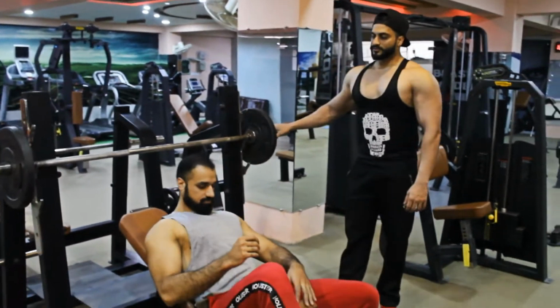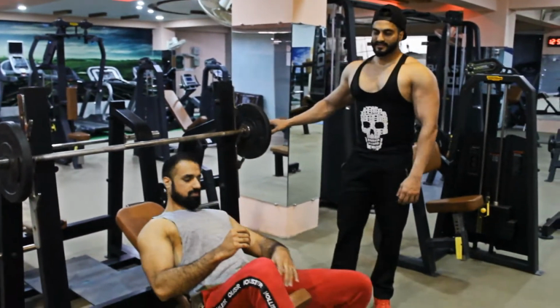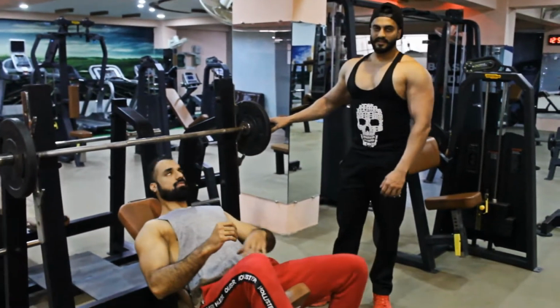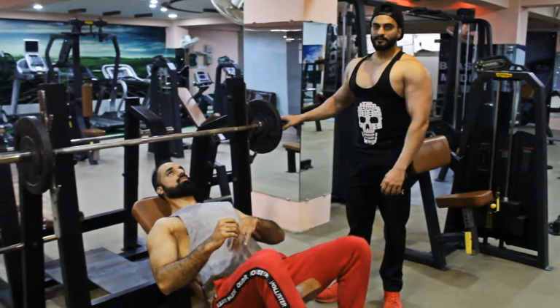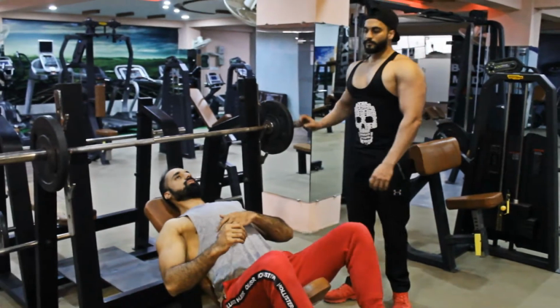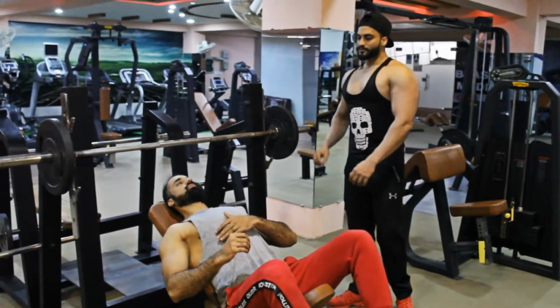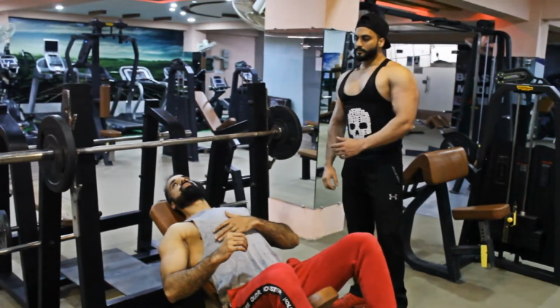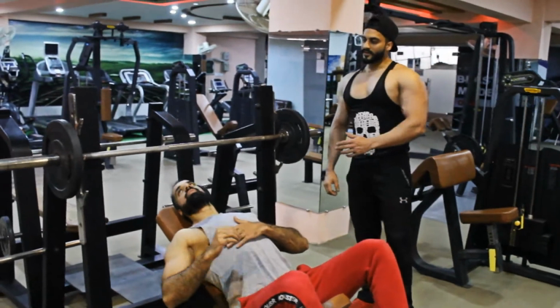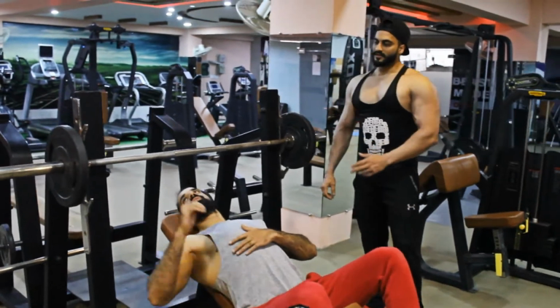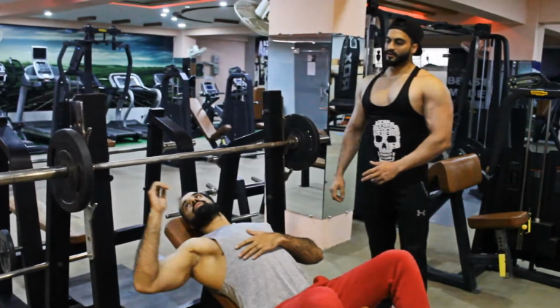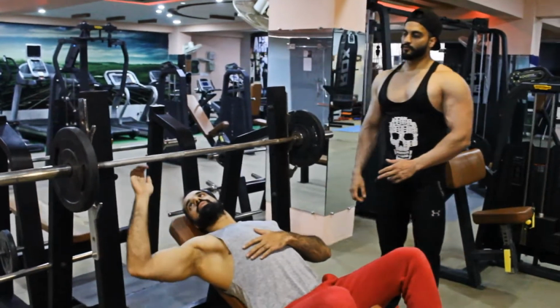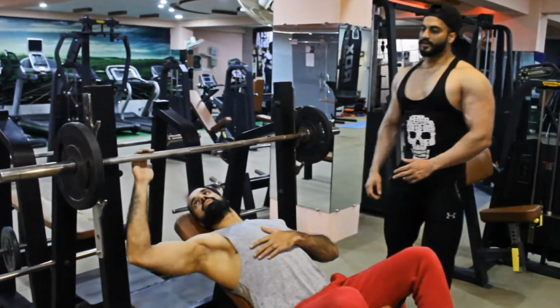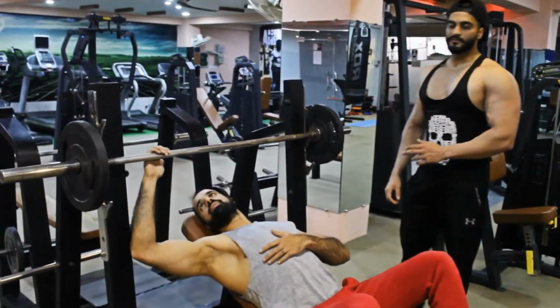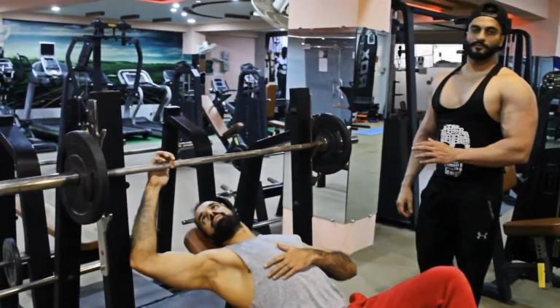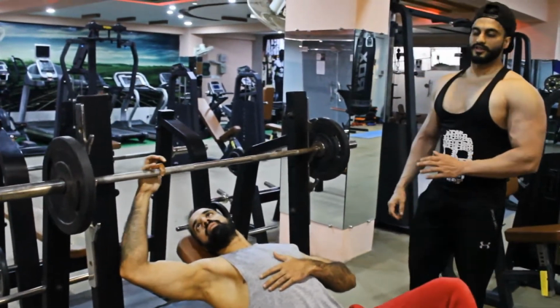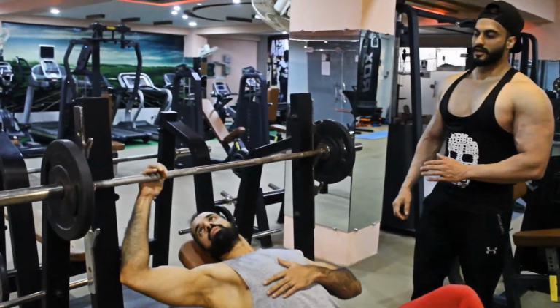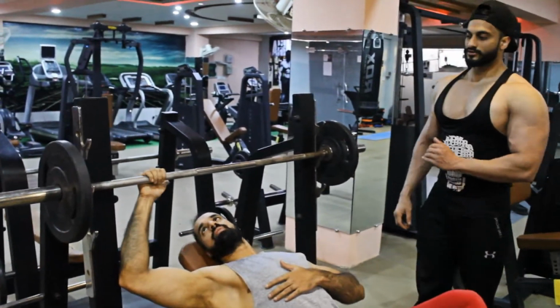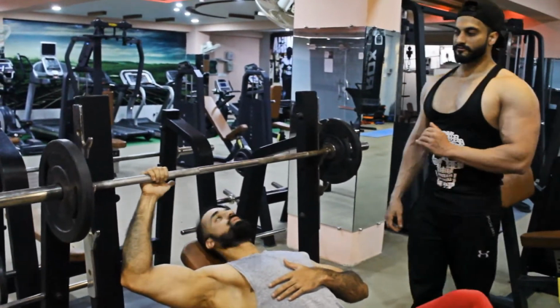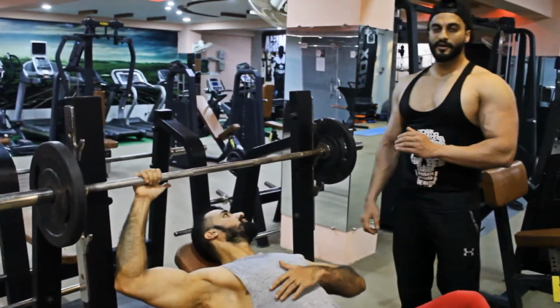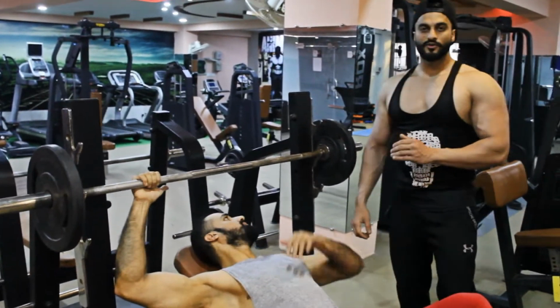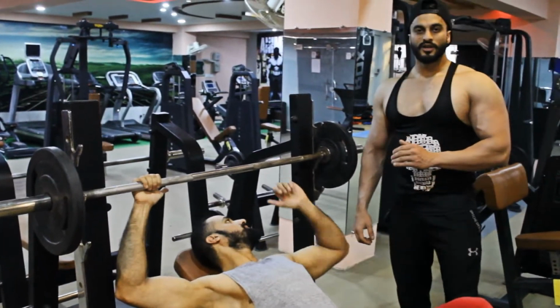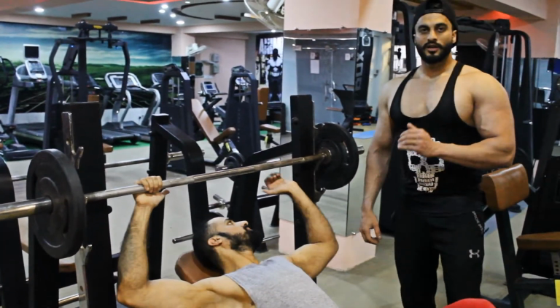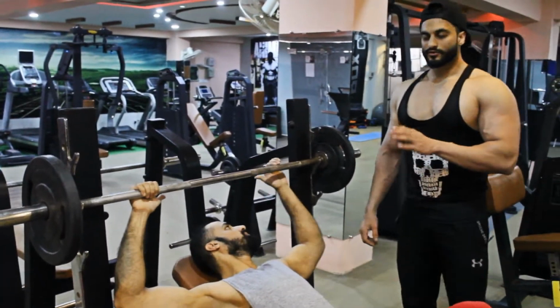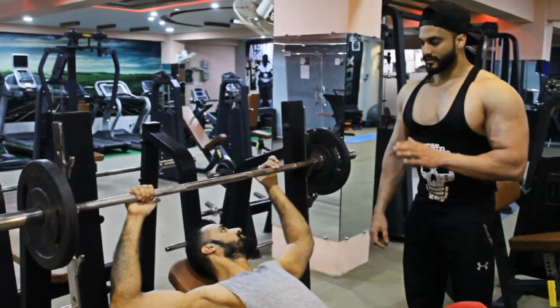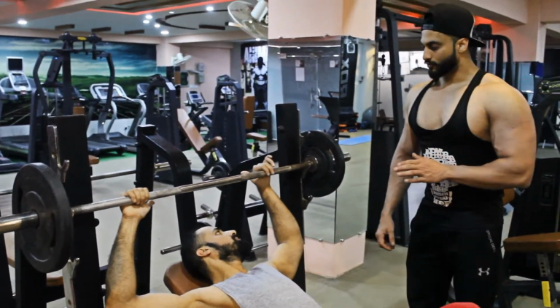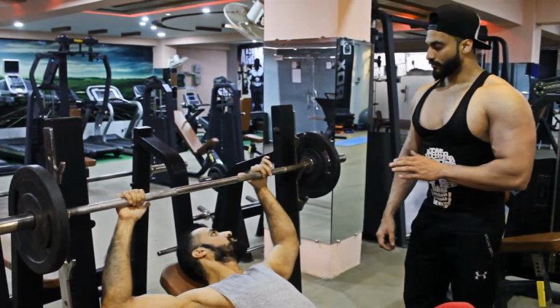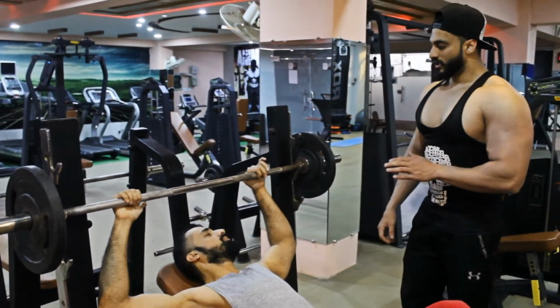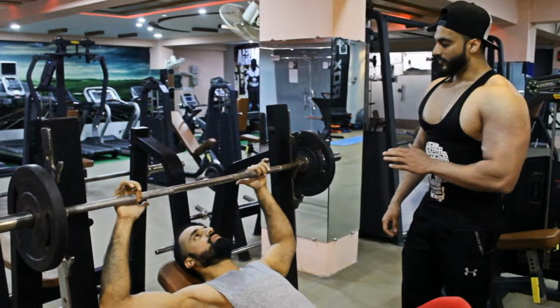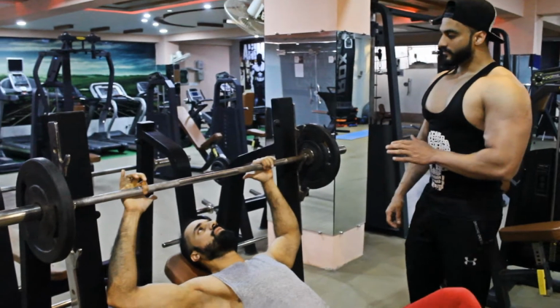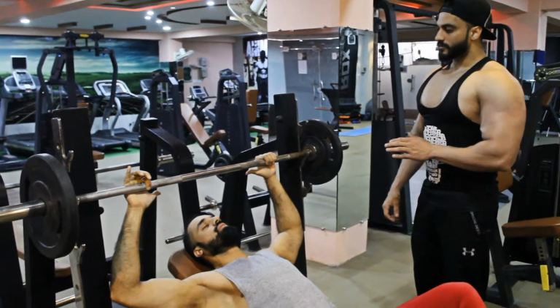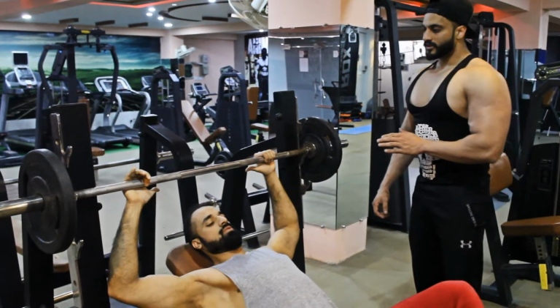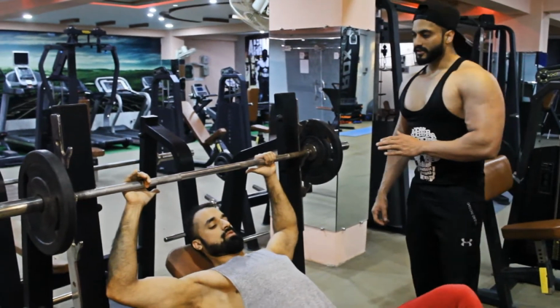For the chest, the grip is a medium grip — either wide or narrow. Medium grip is not too tight.